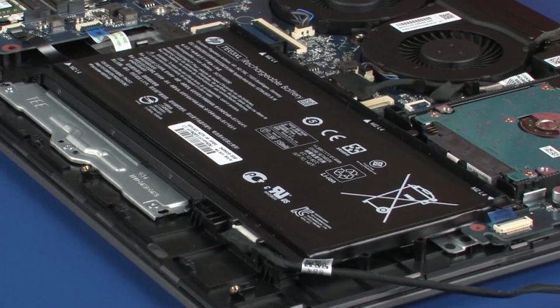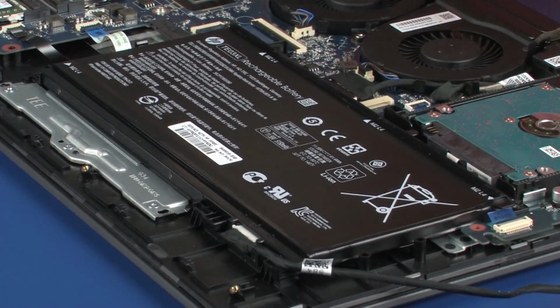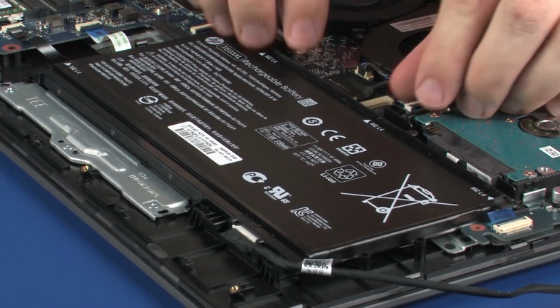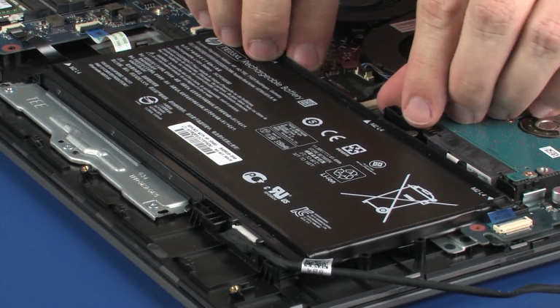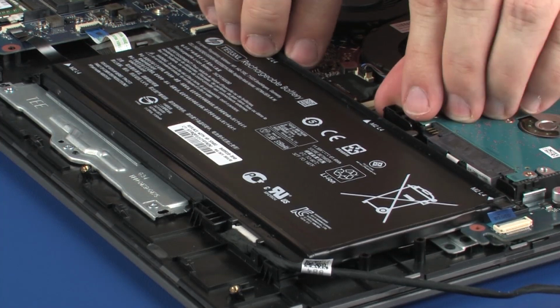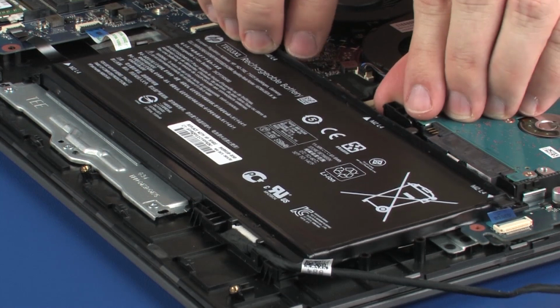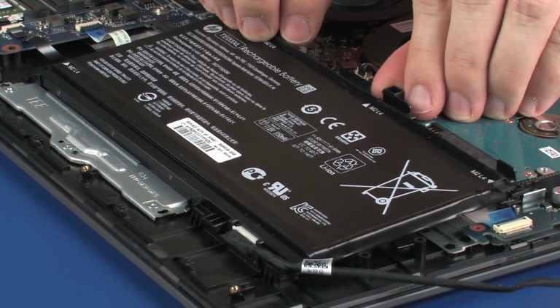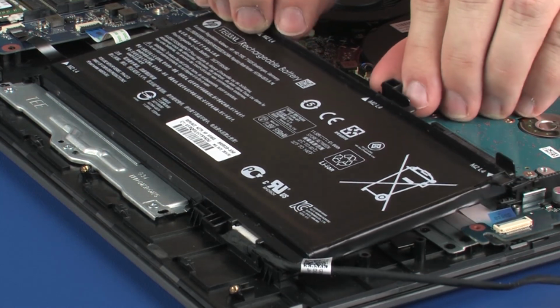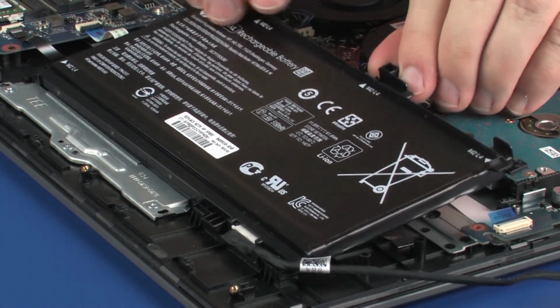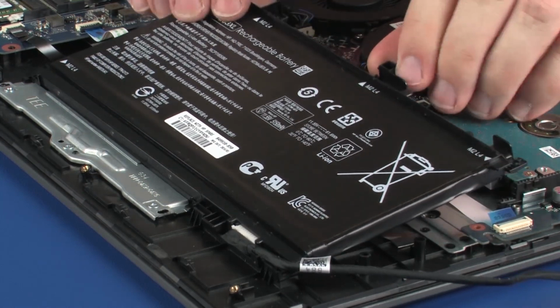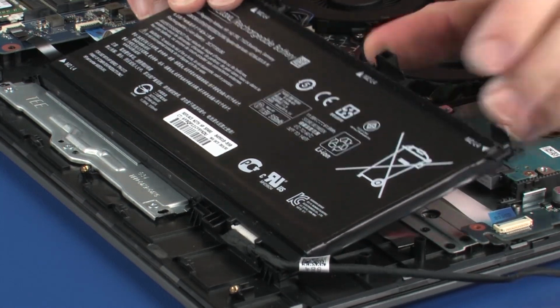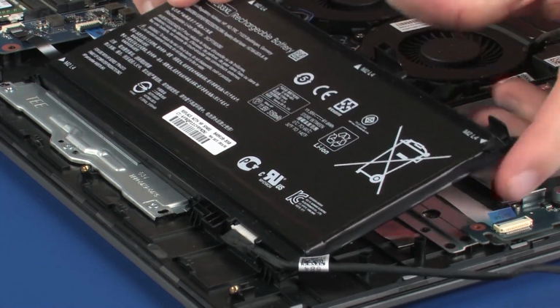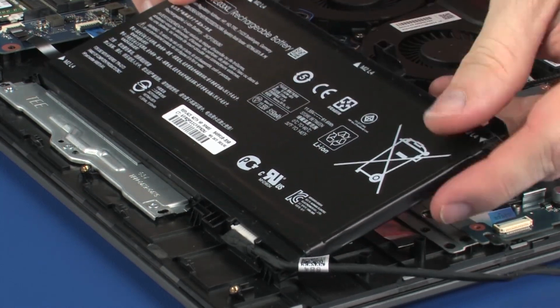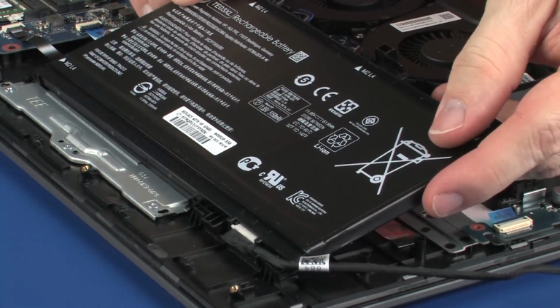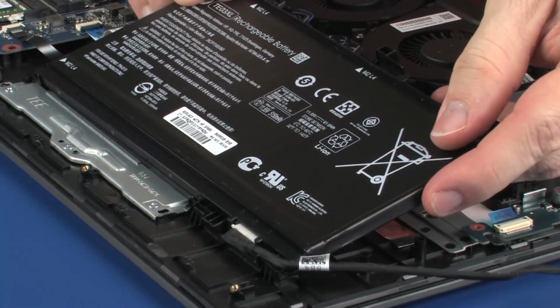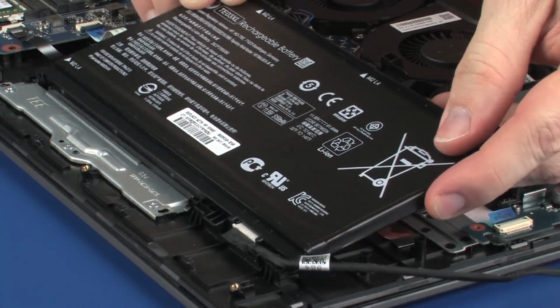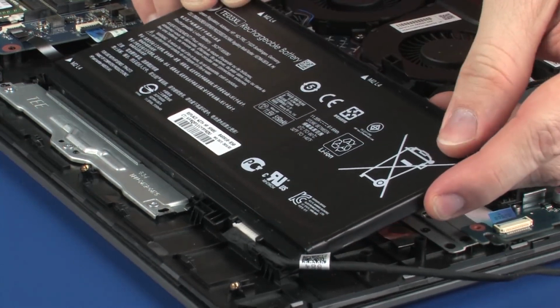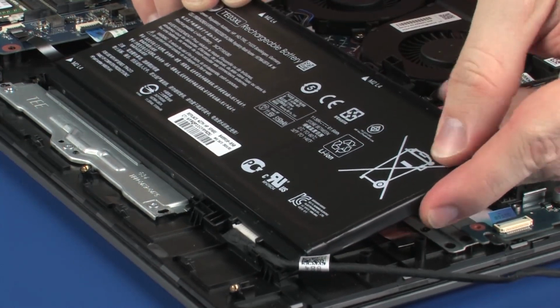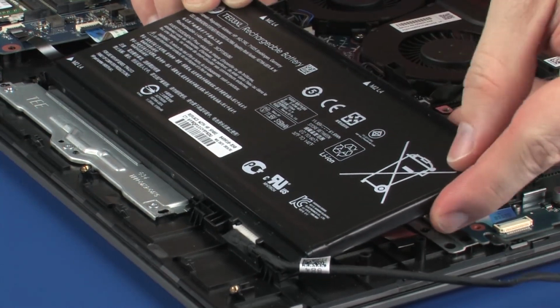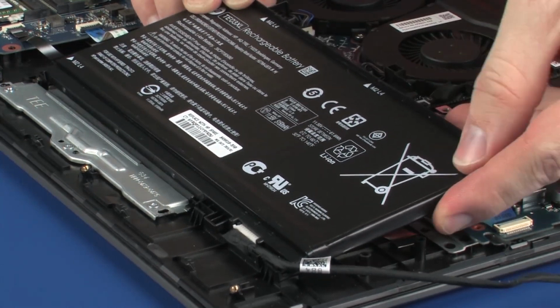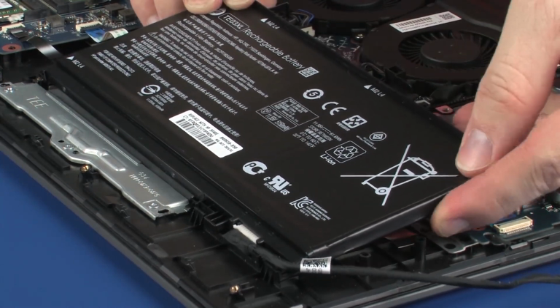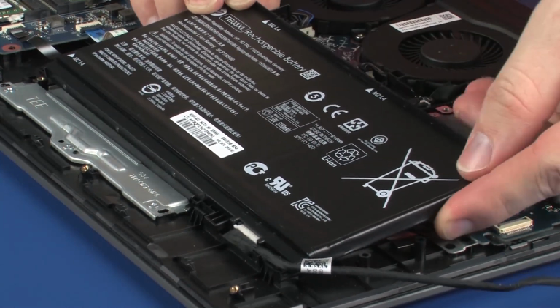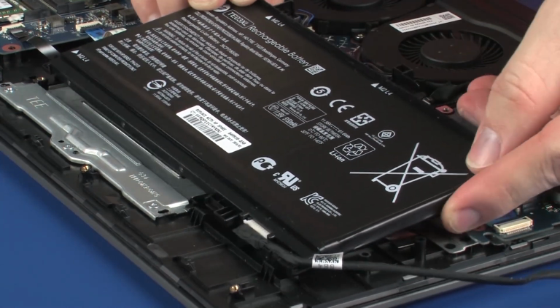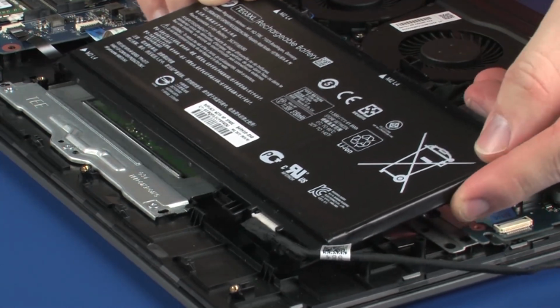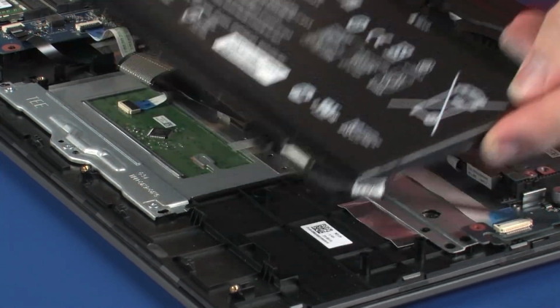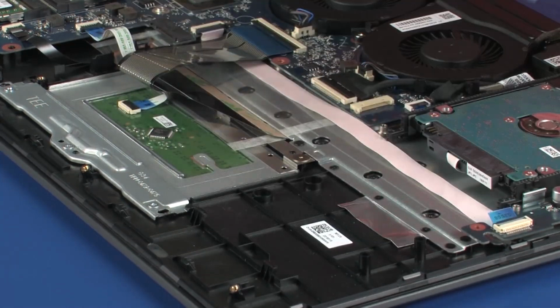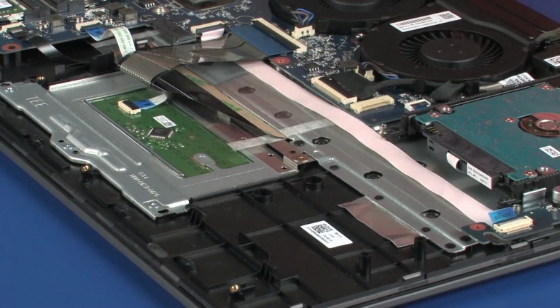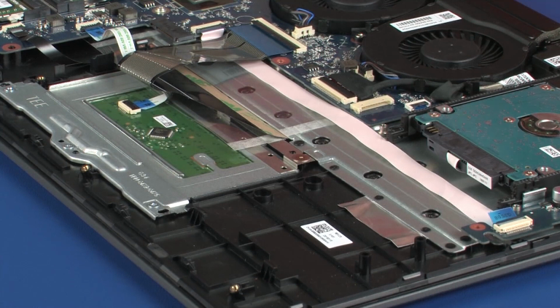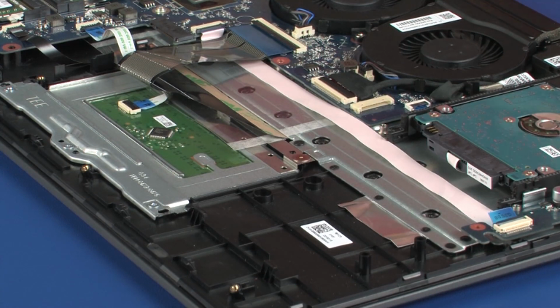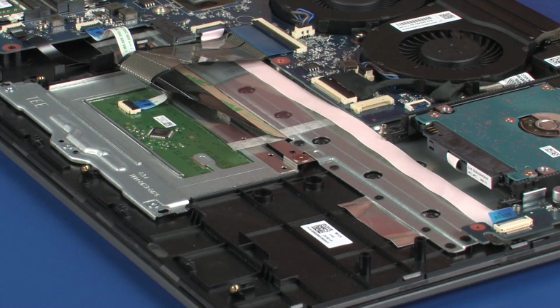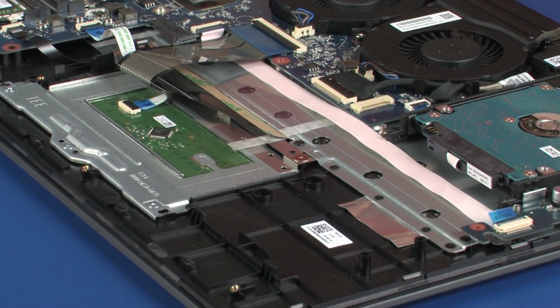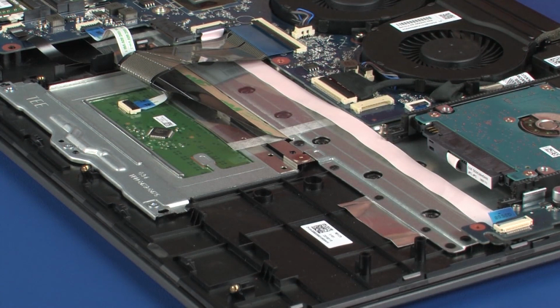Lift the rear edge of the battery off of the alignment pins on the top cover and slide it out from under the retention tabs.